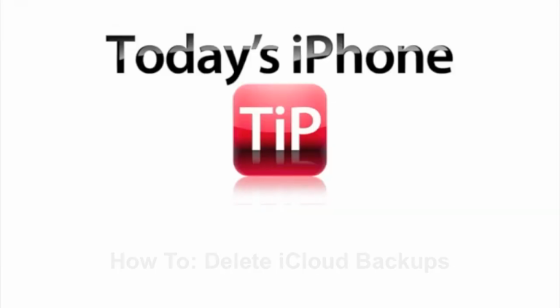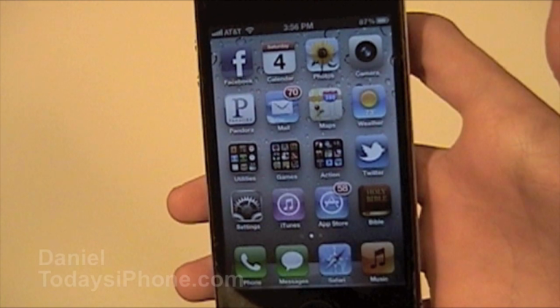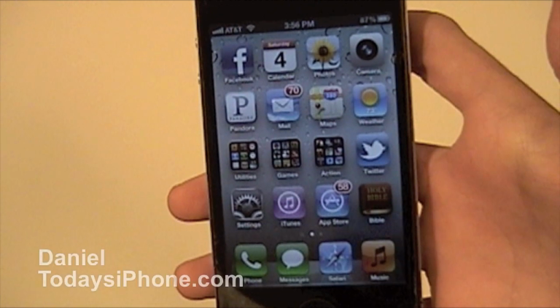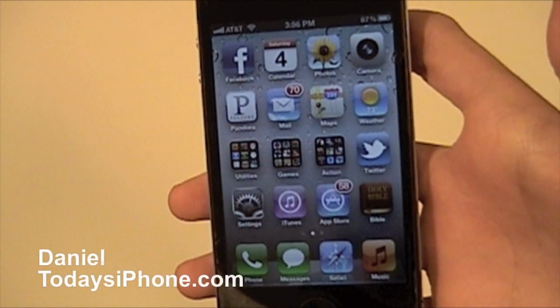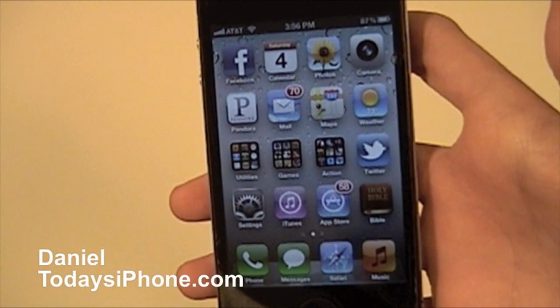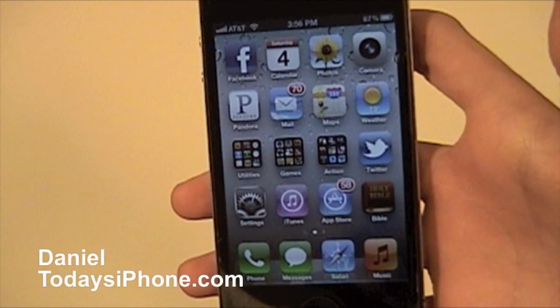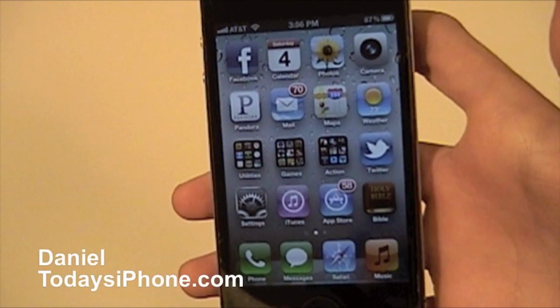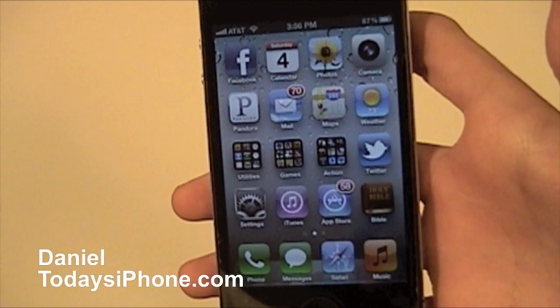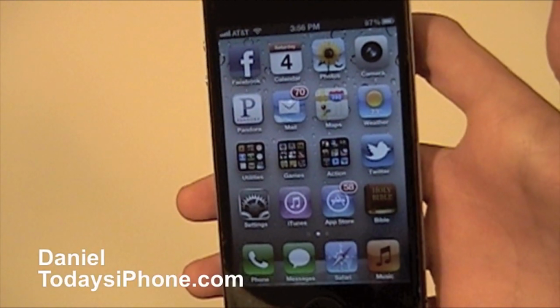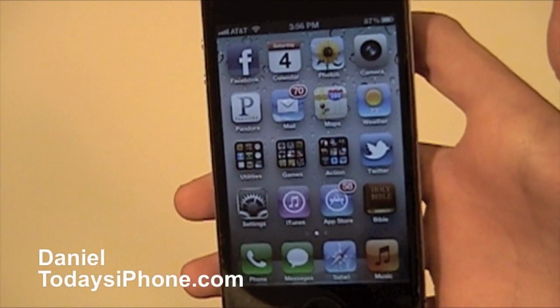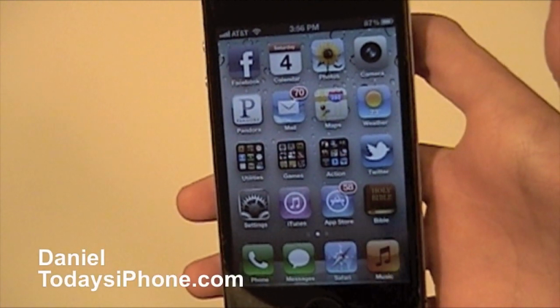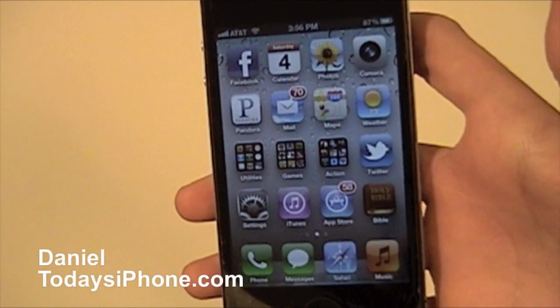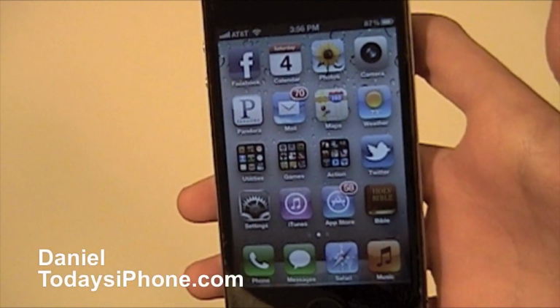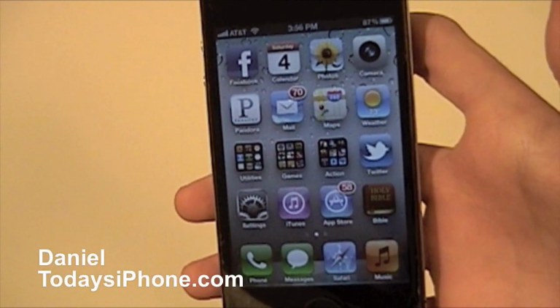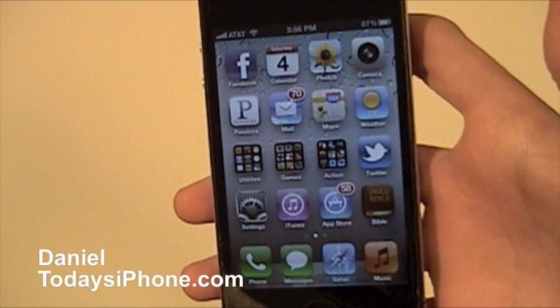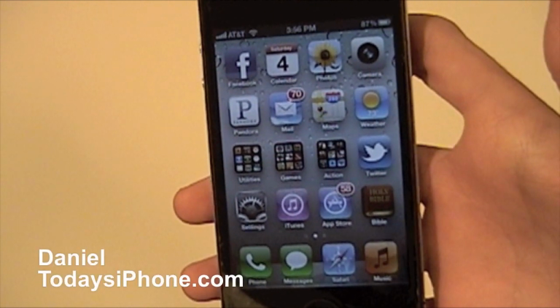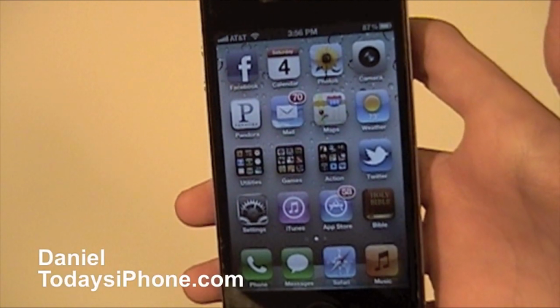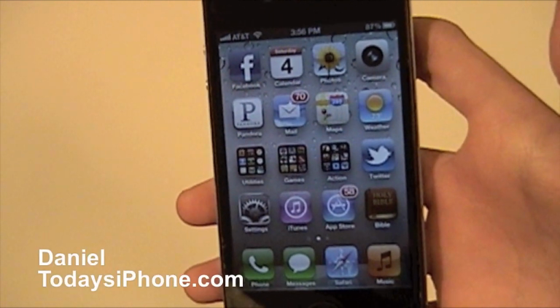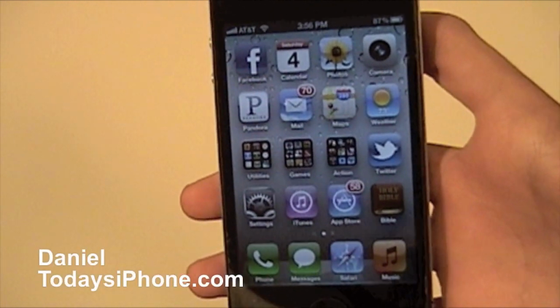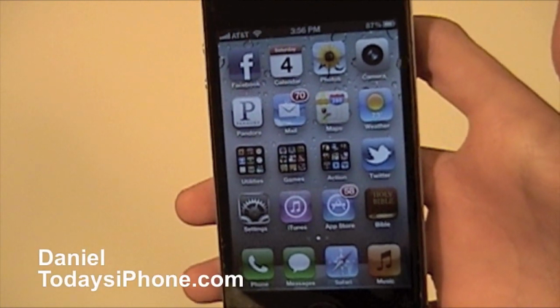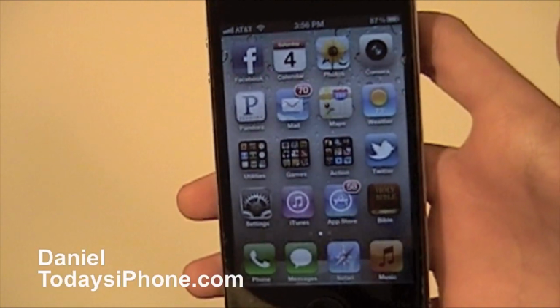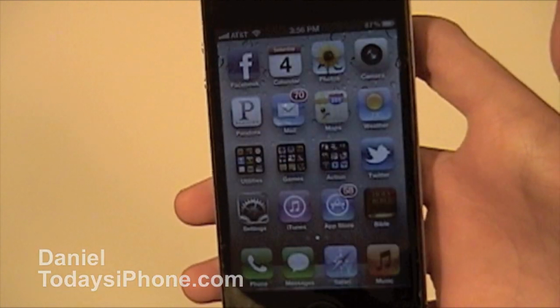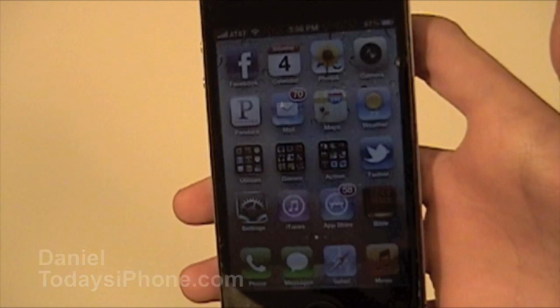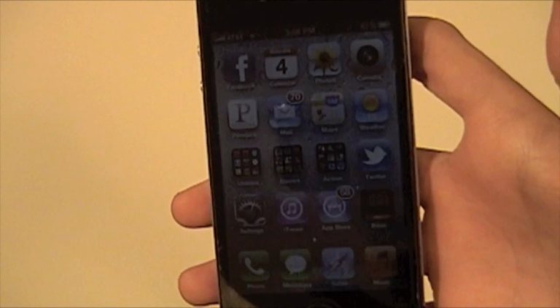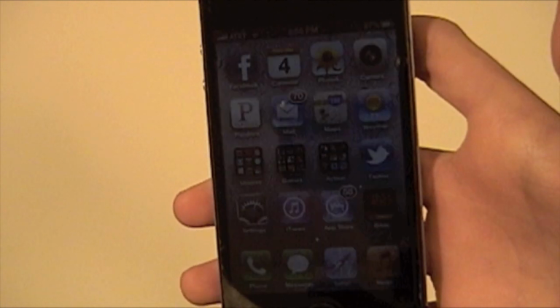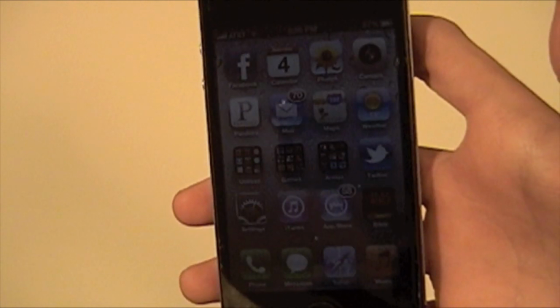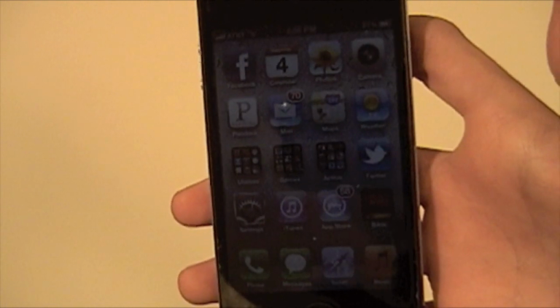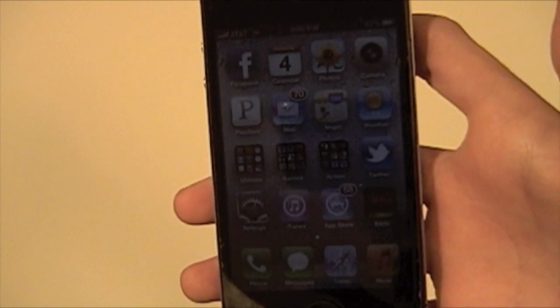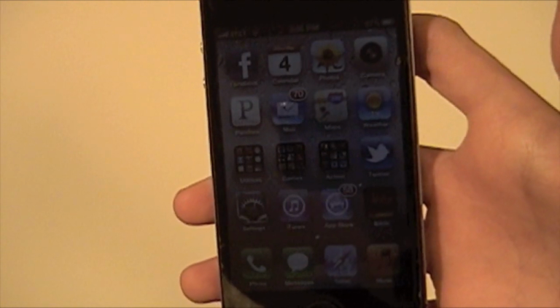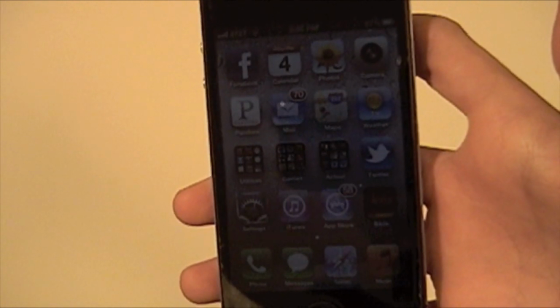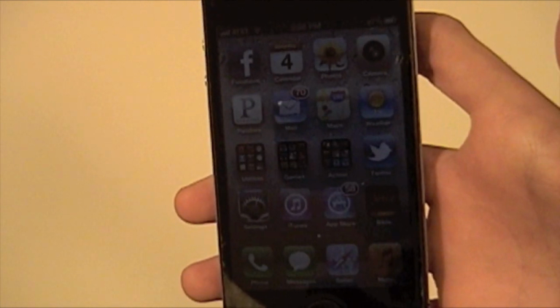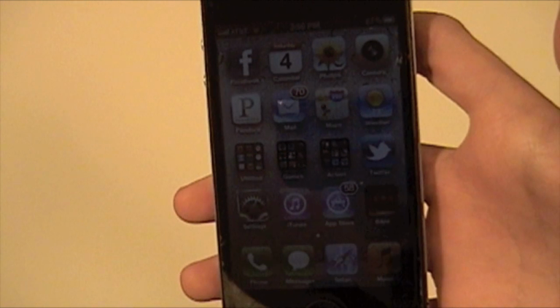Hey, what's going on? I'm Dana from today's iPhone.com. Today I'm going to show you how to delete iCloud backups.